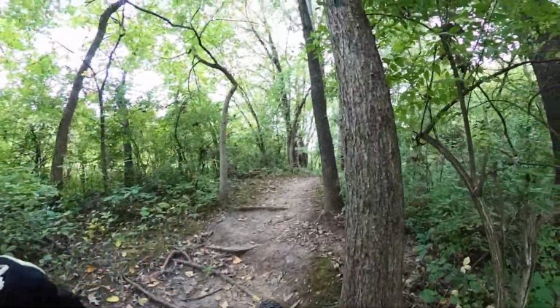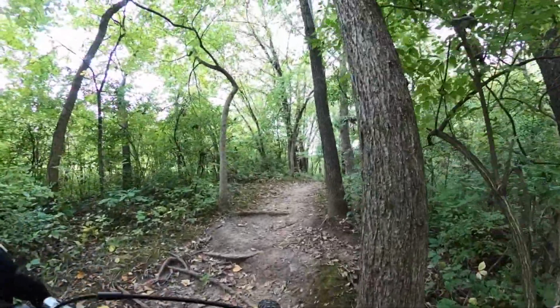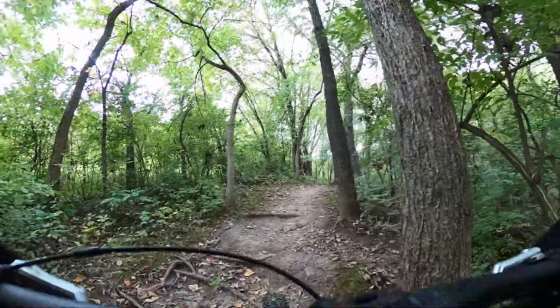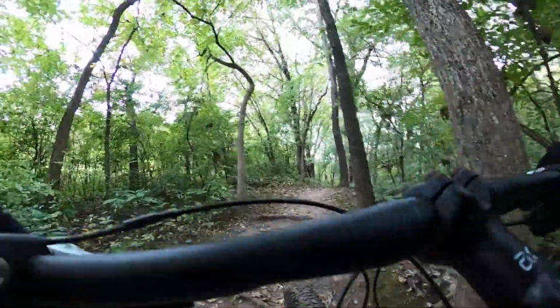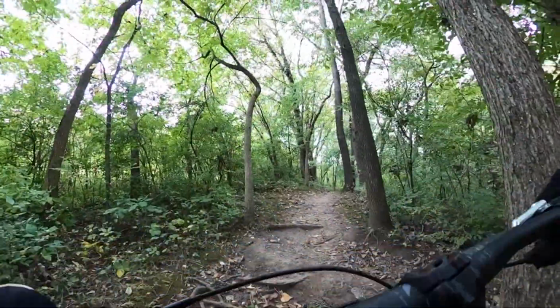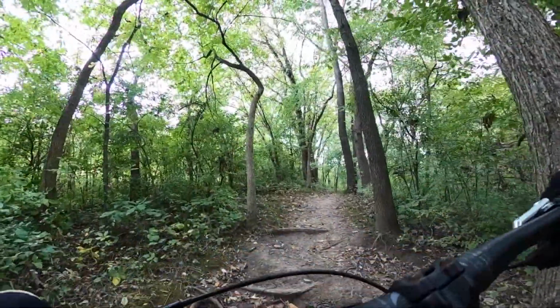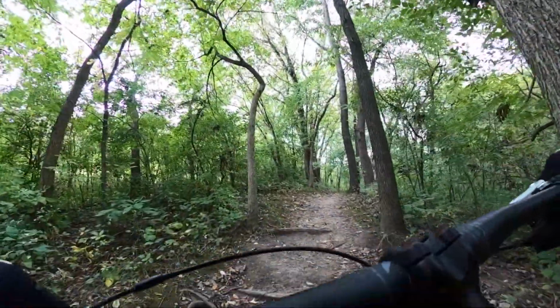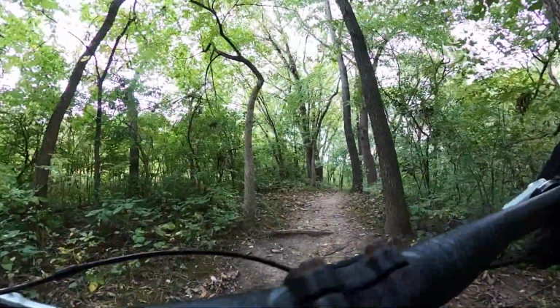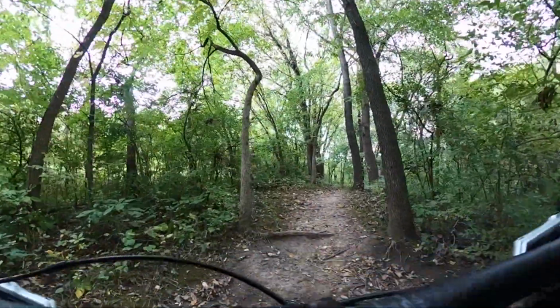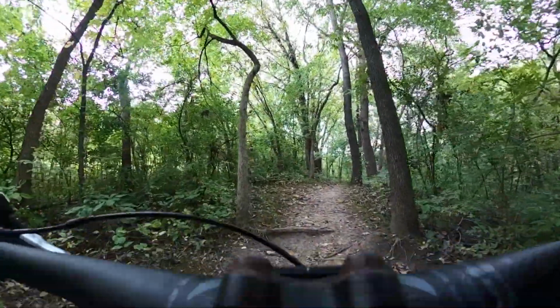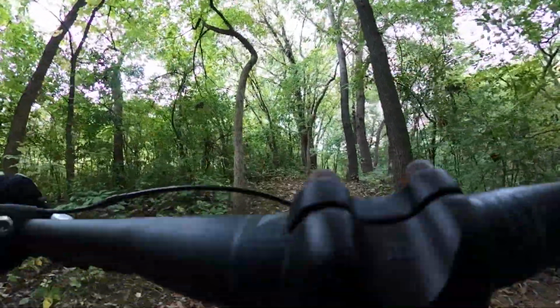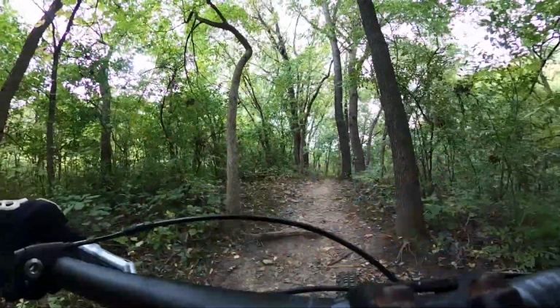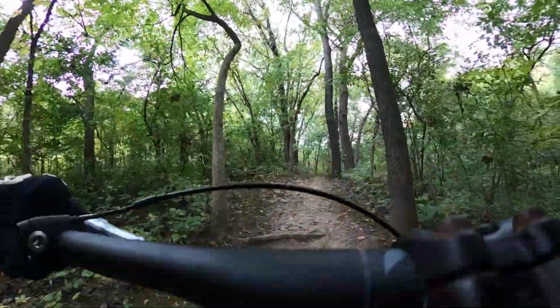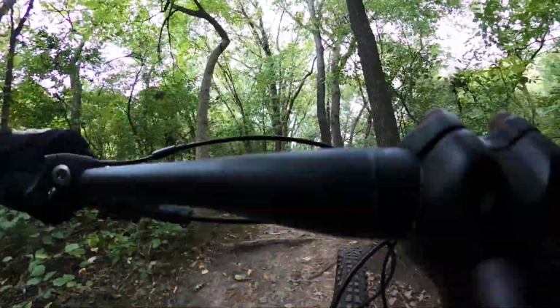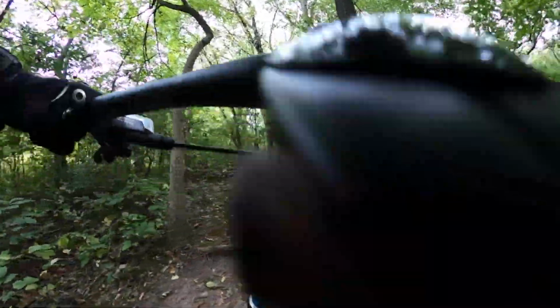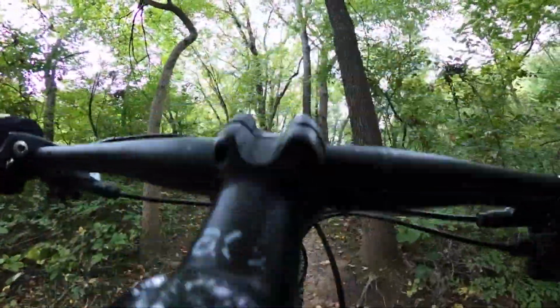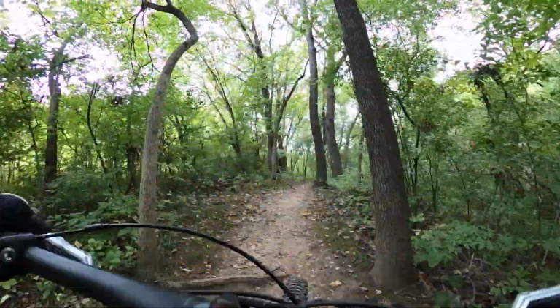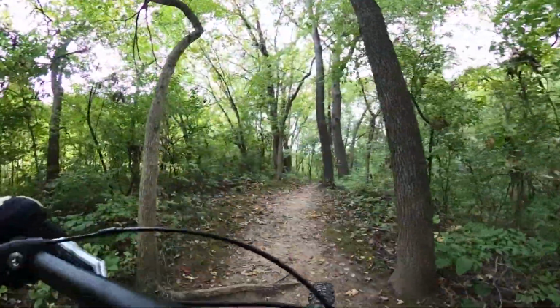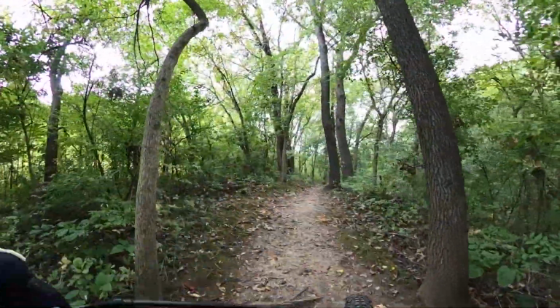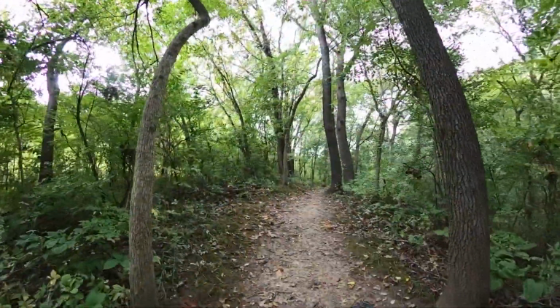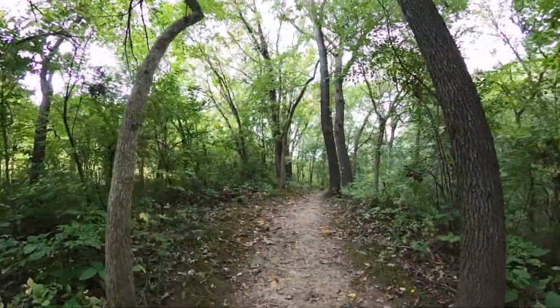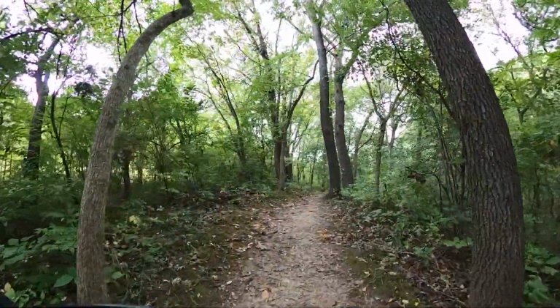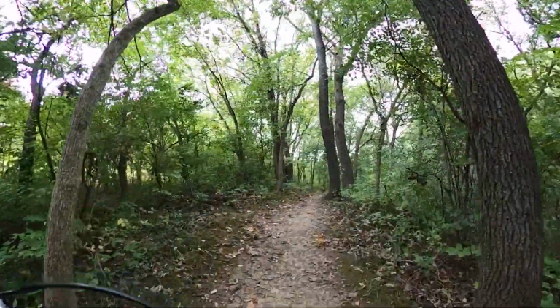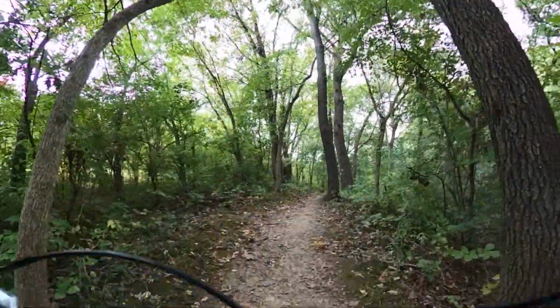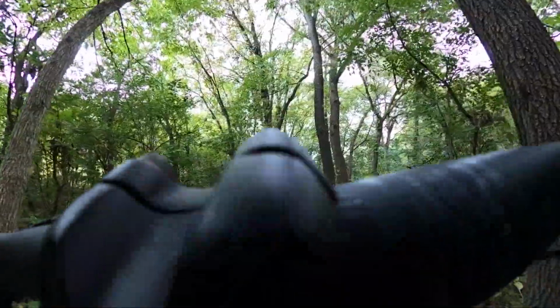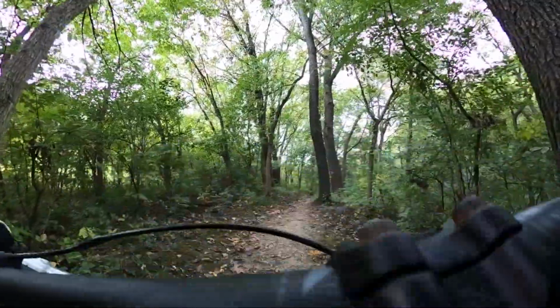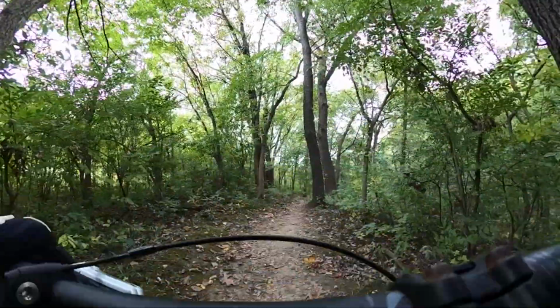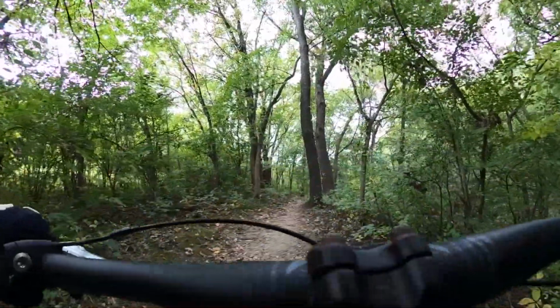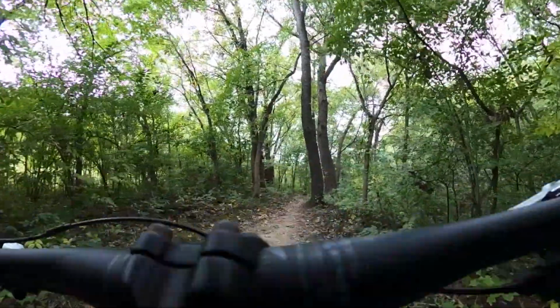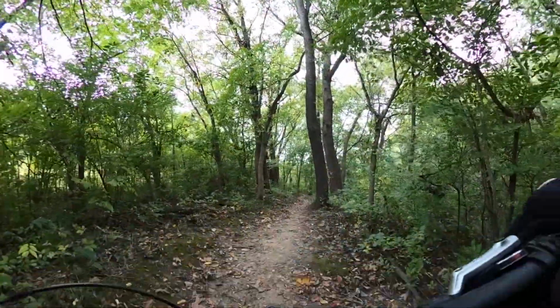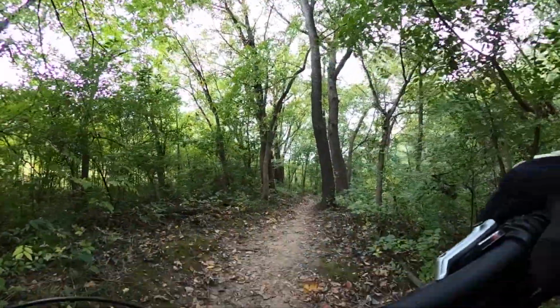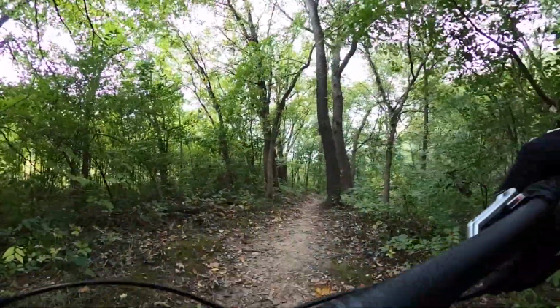I had eyes on that tree but I didn't make it. Shame on me.